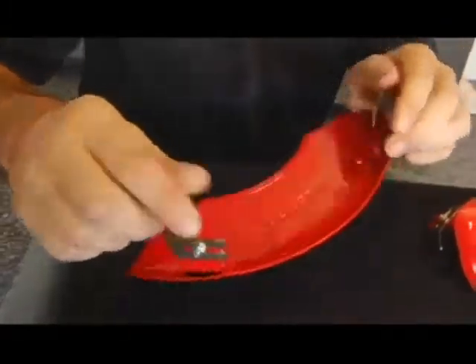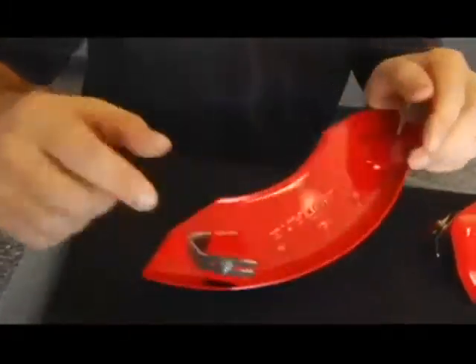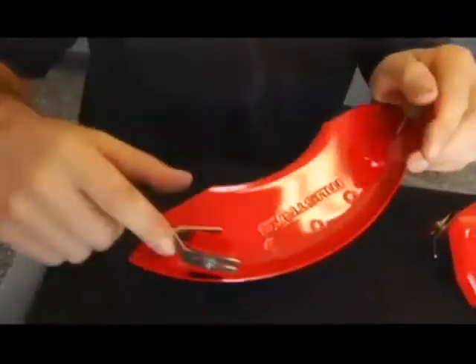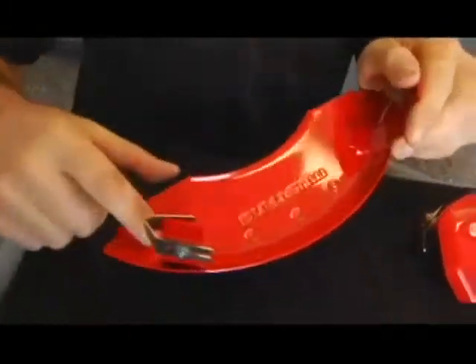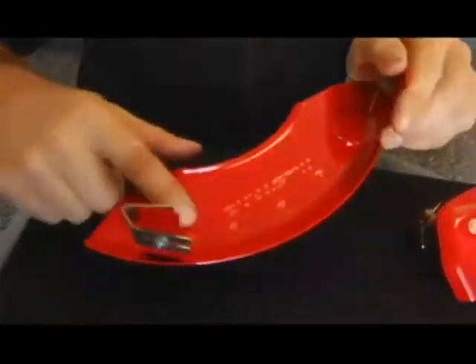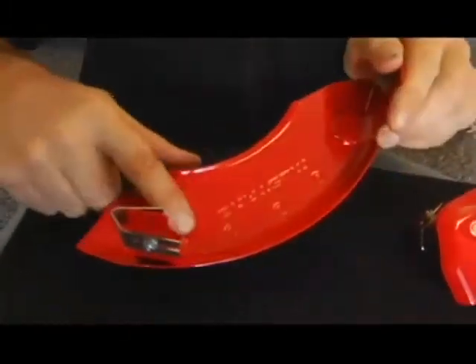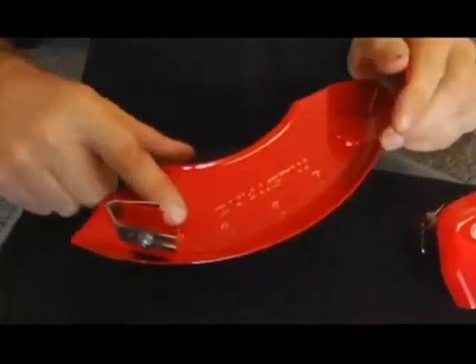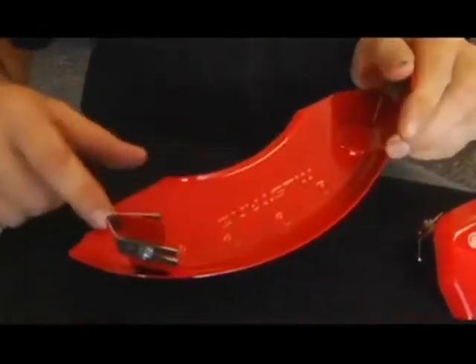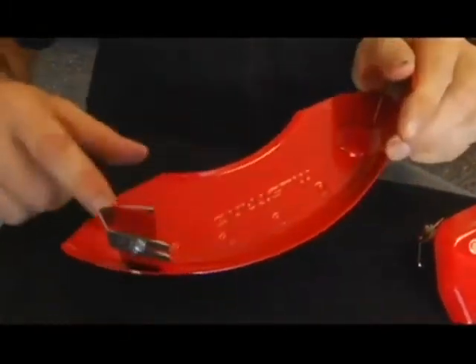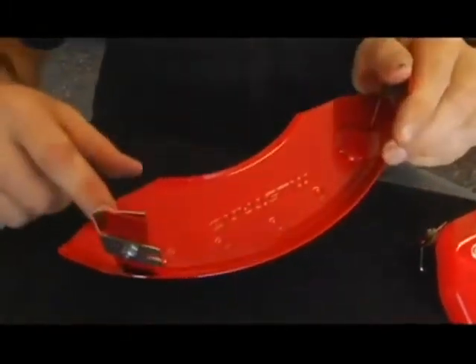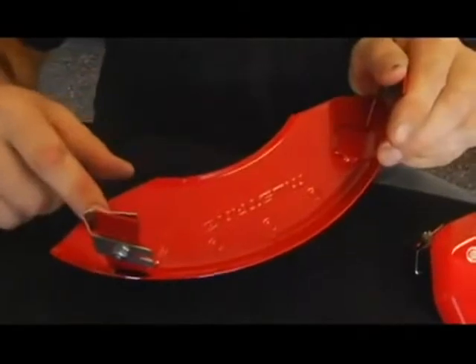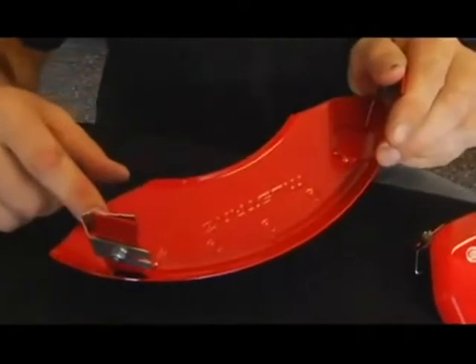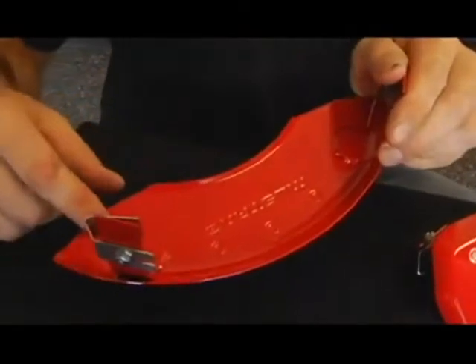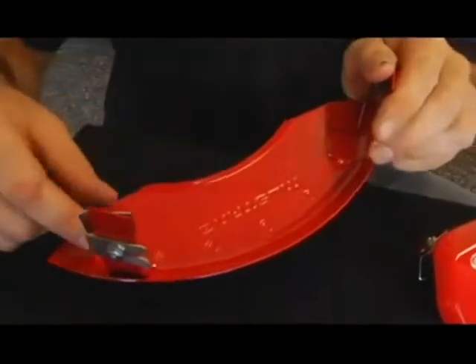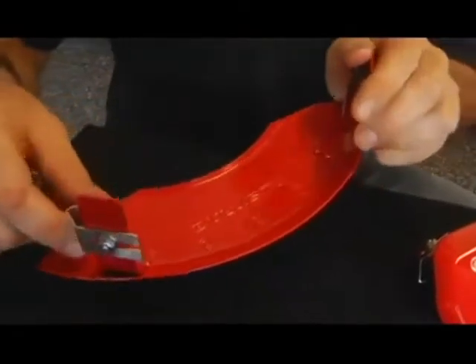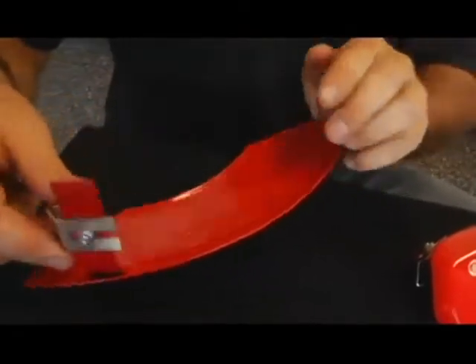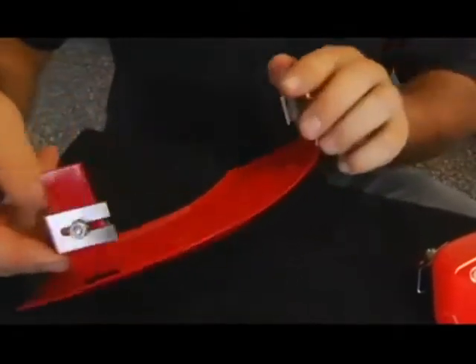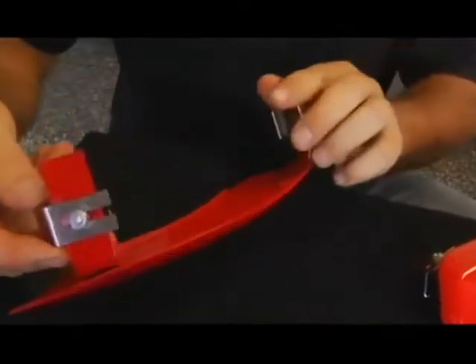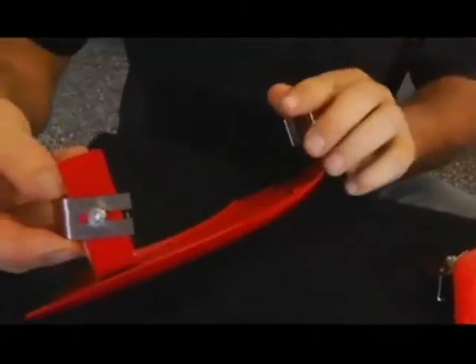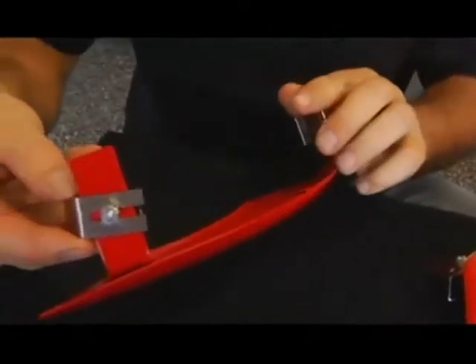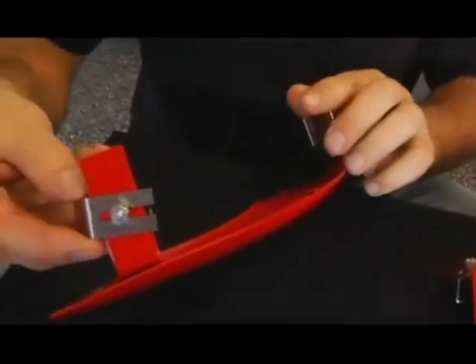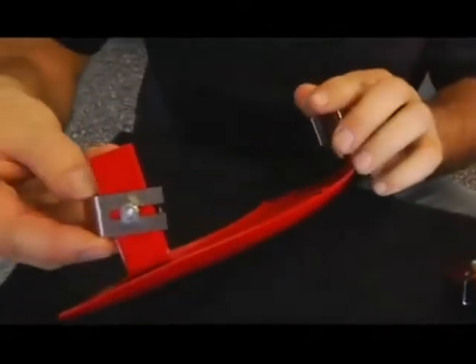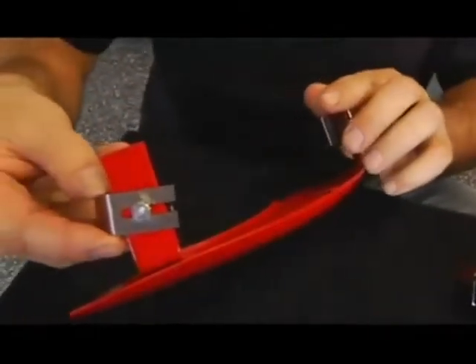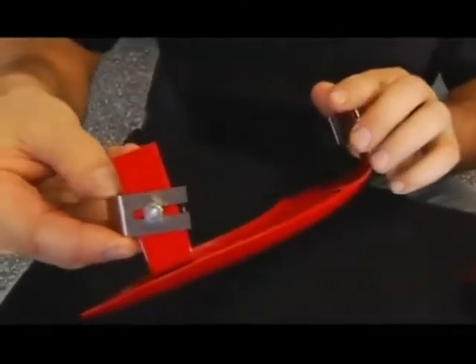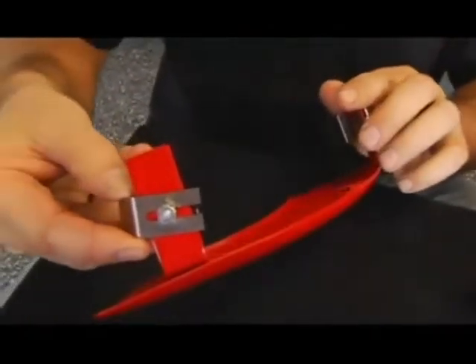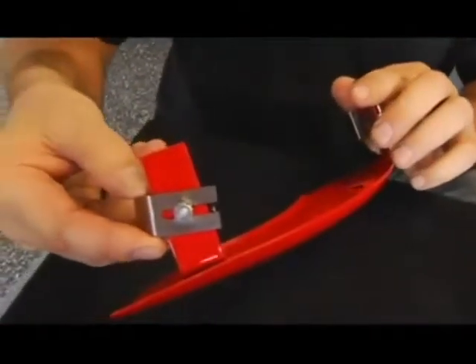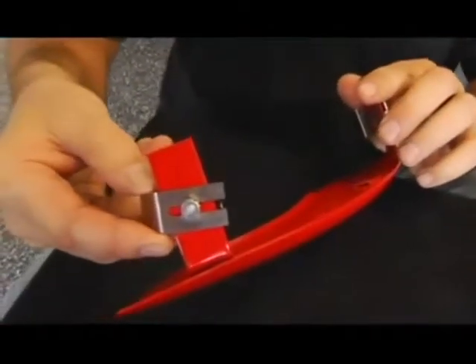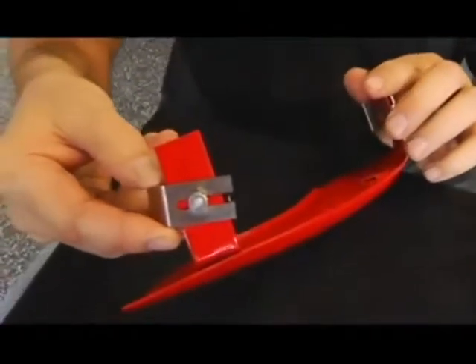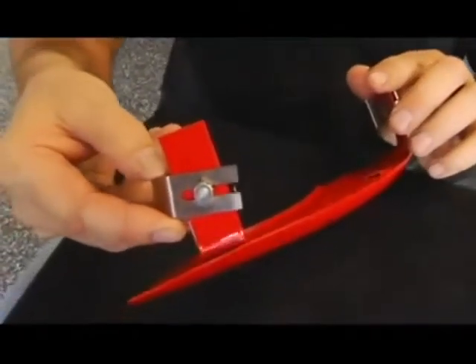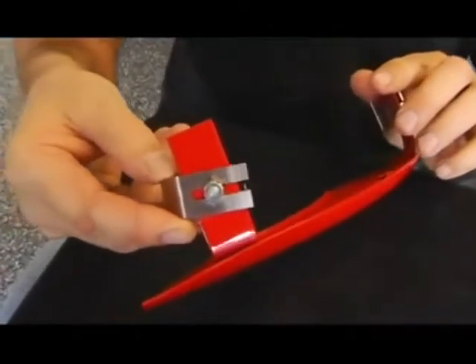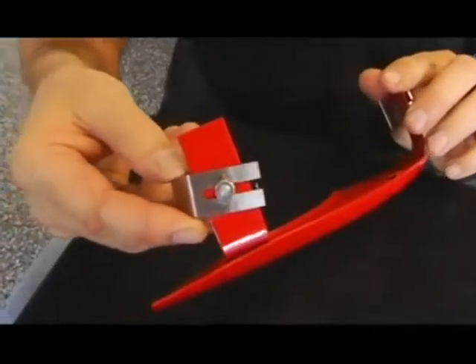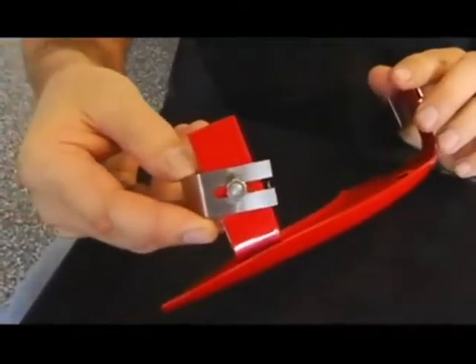And this is the clip. The clip holds it onto the caliper bracket. It's also secured by a nut.